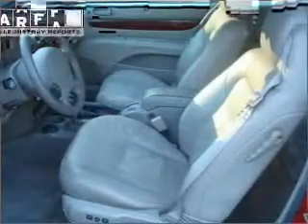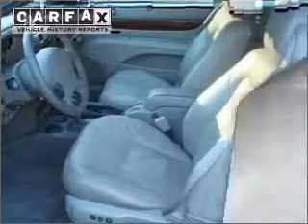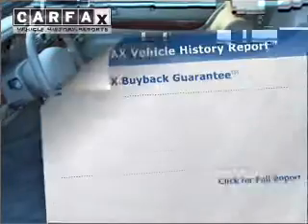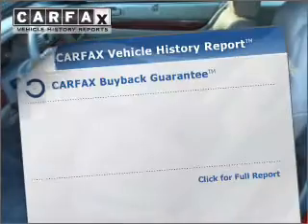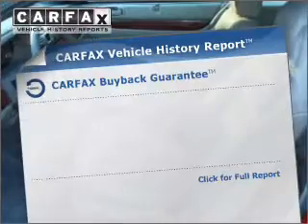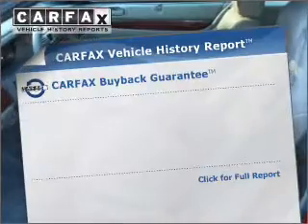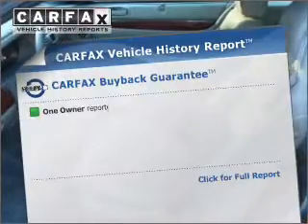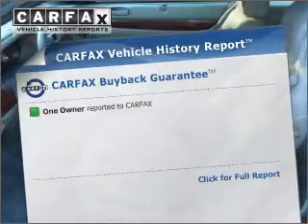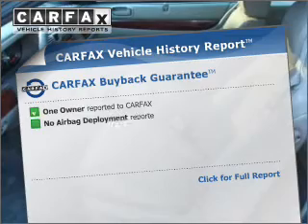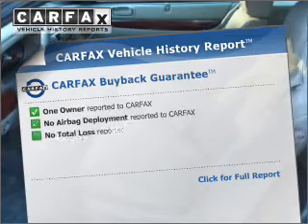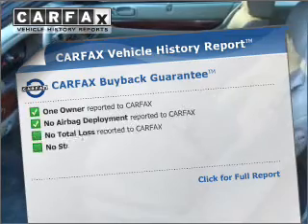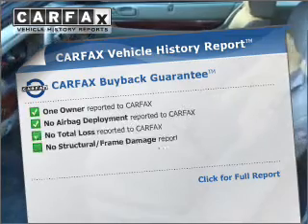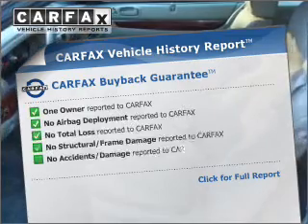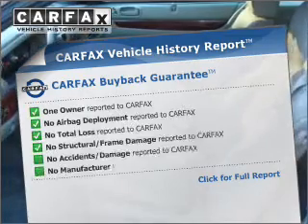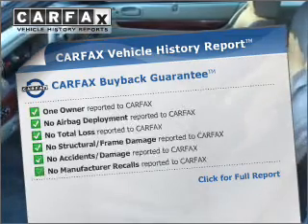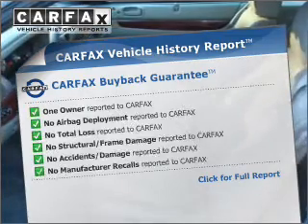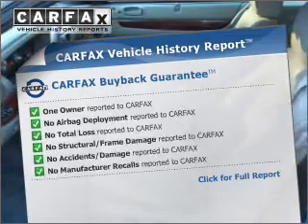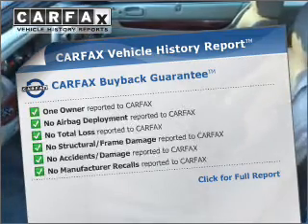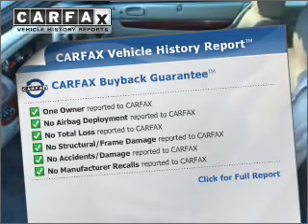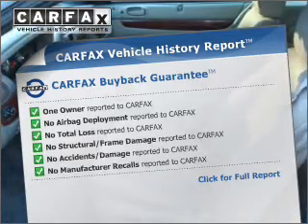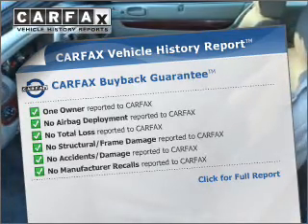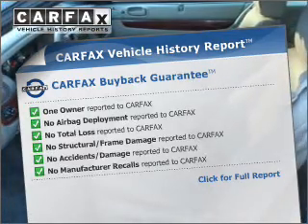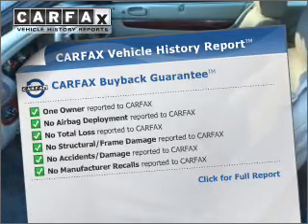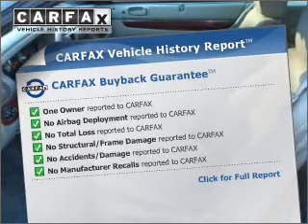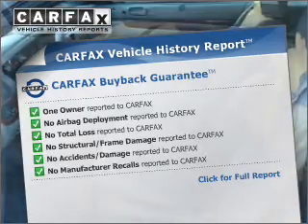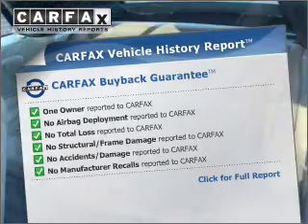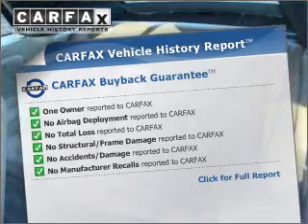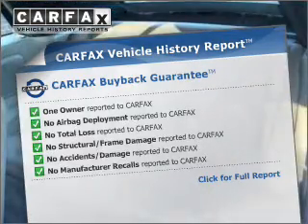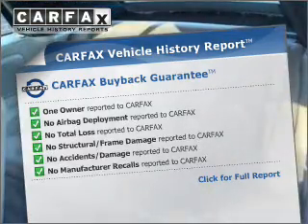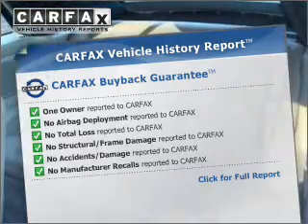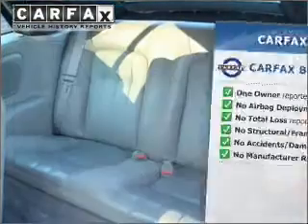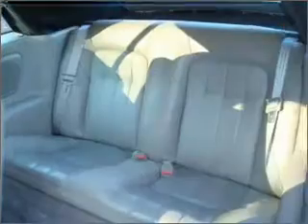This vehicle comes with the Carfax Report, which reduces your buying risk by providing the vehicle's history before you purchase.